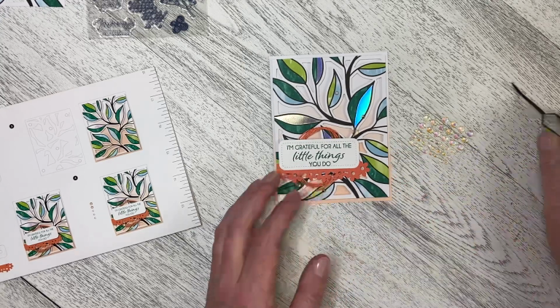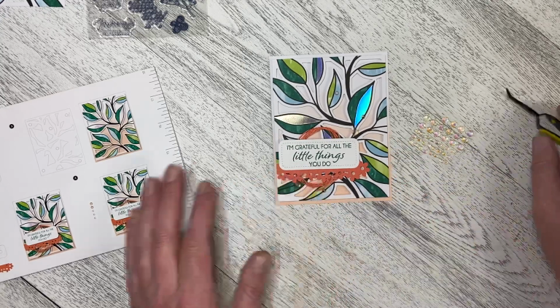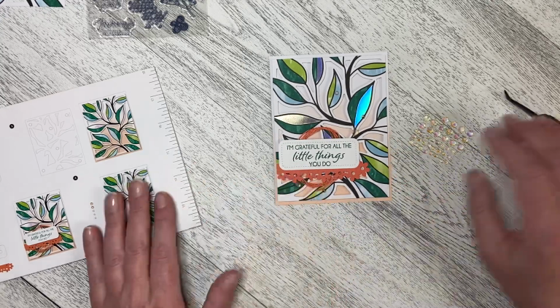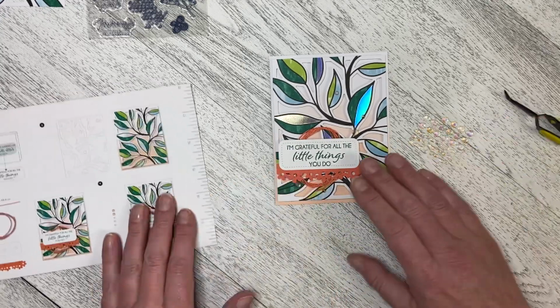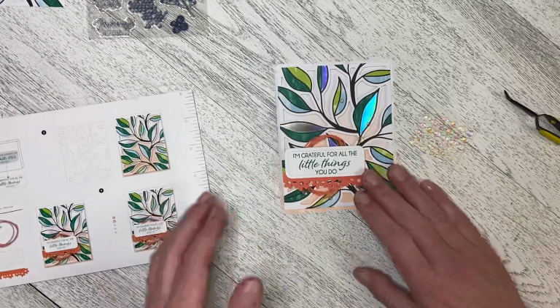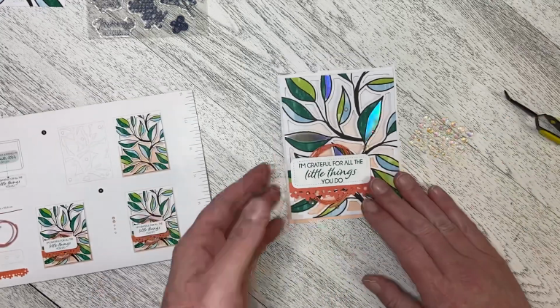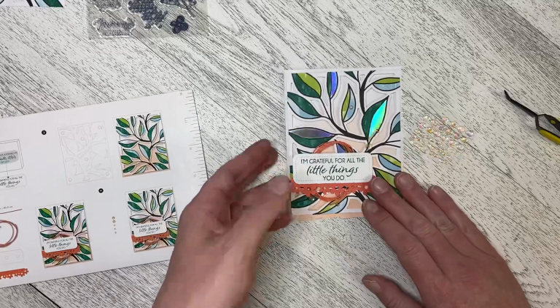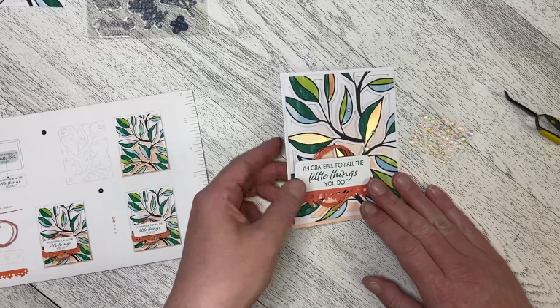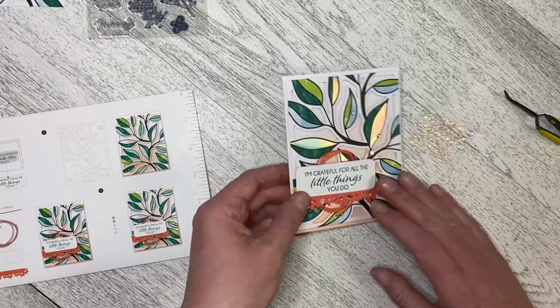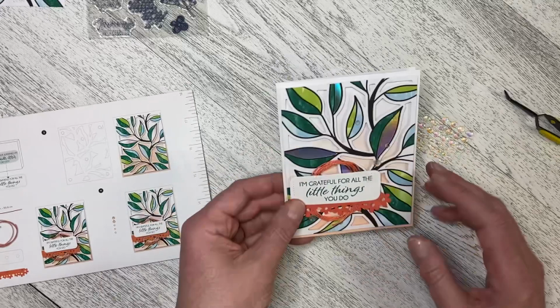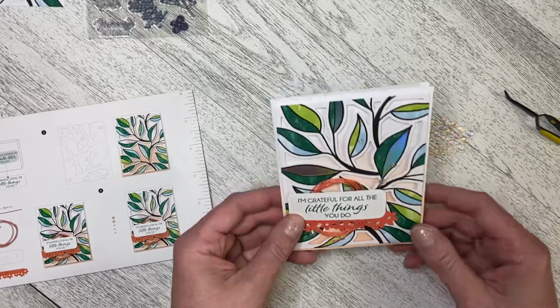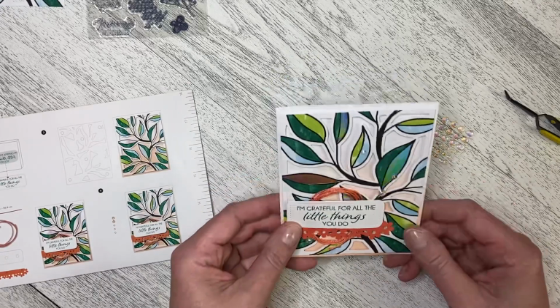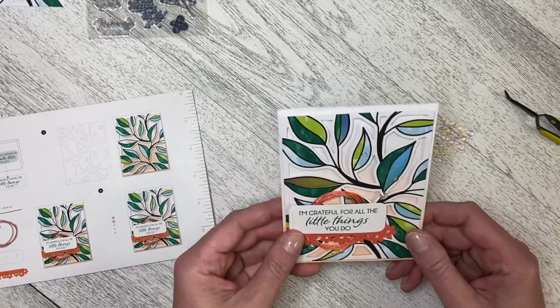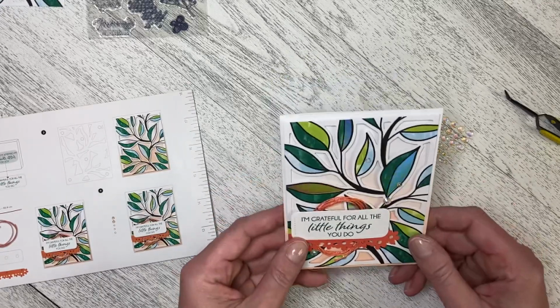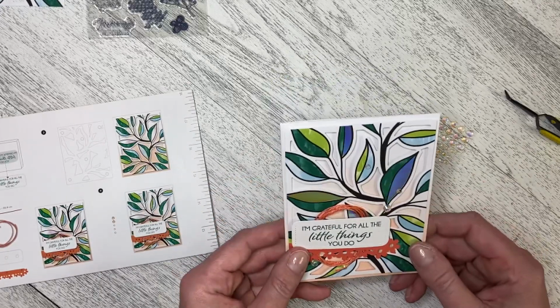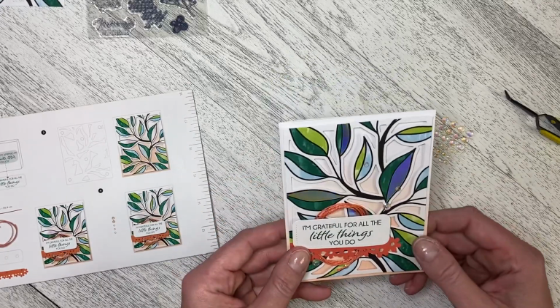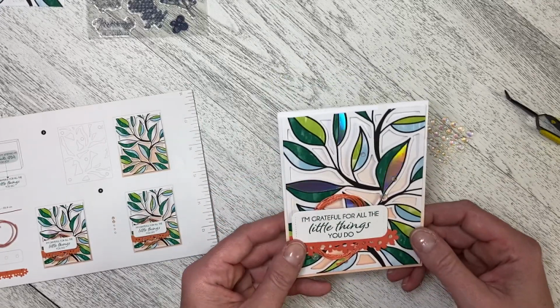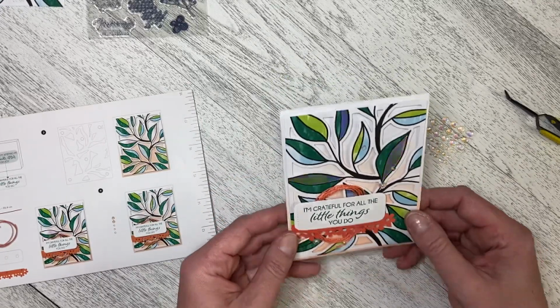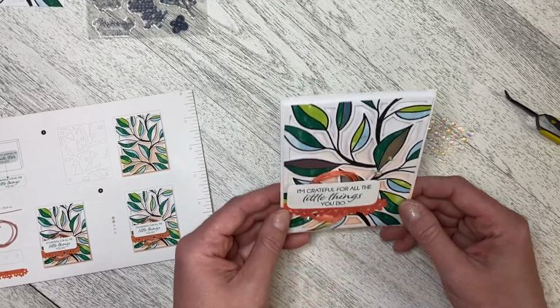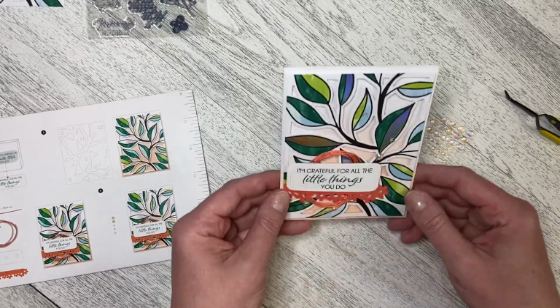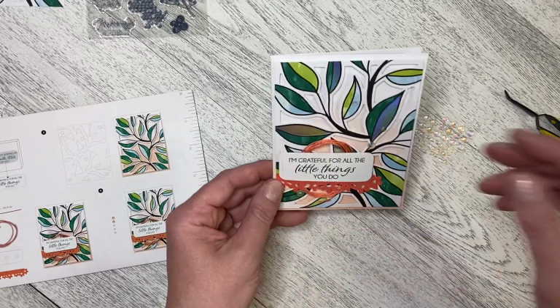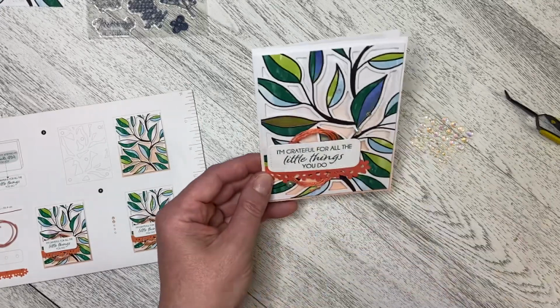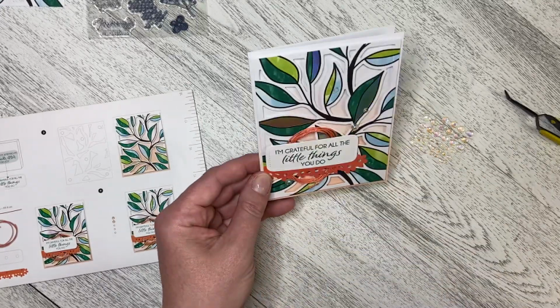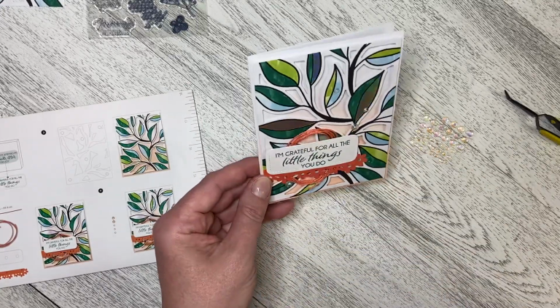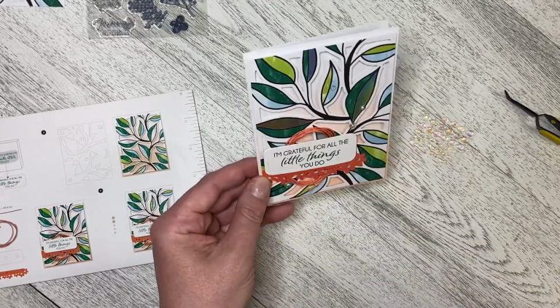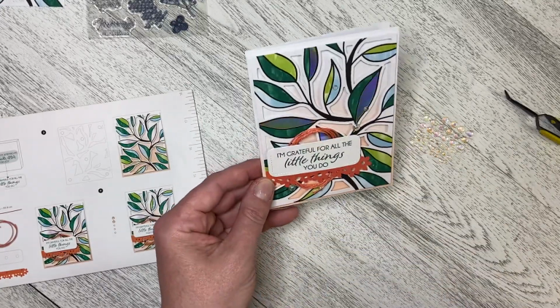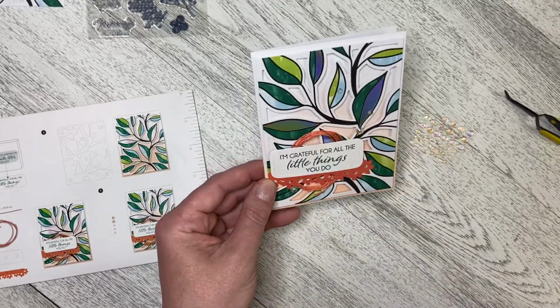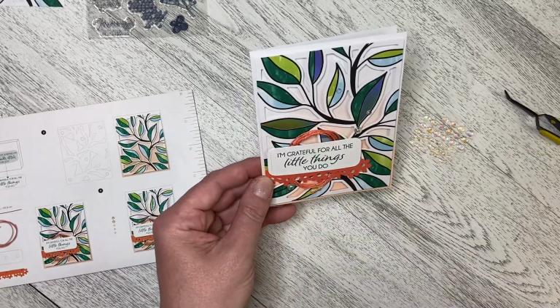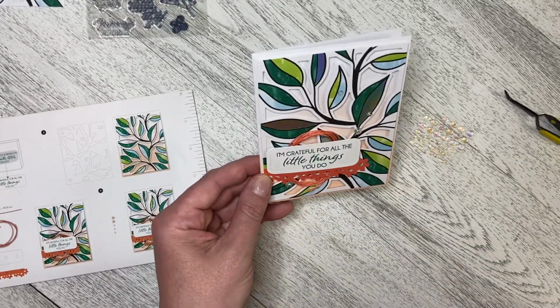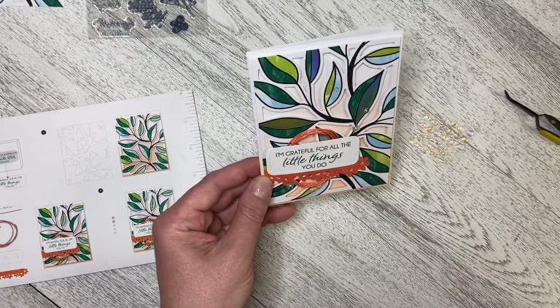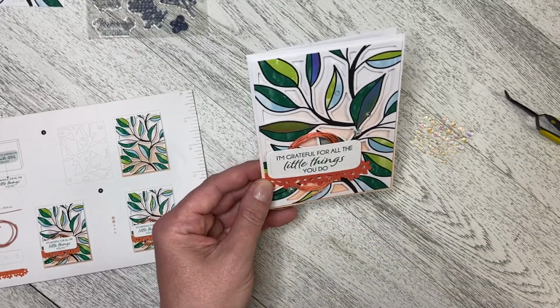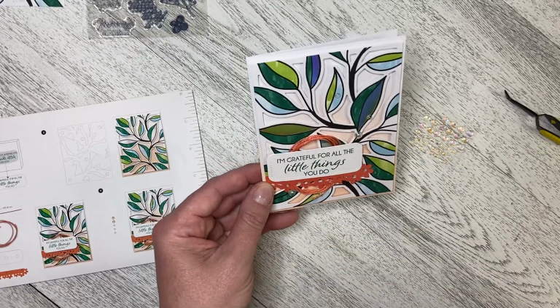So that is our first project in the April 2023 Paper Pumpkin kit. Stay tuned for project number two.